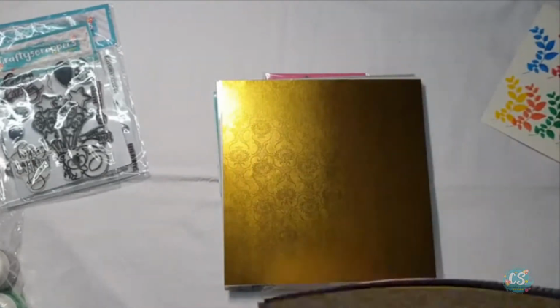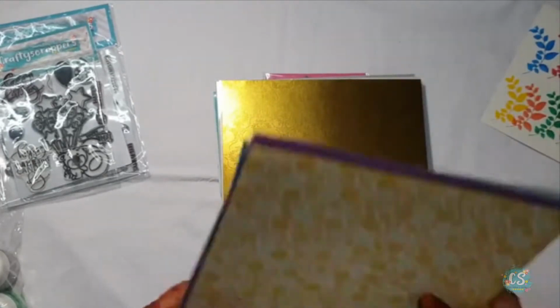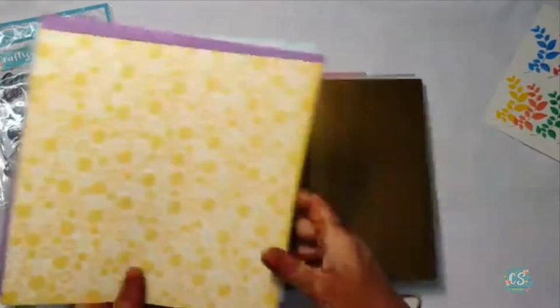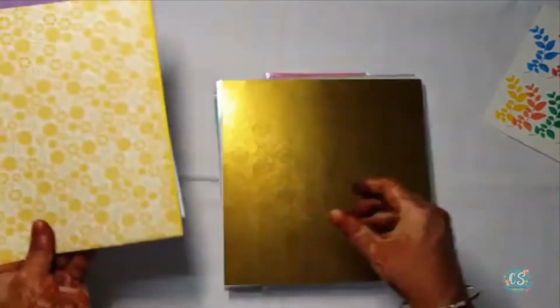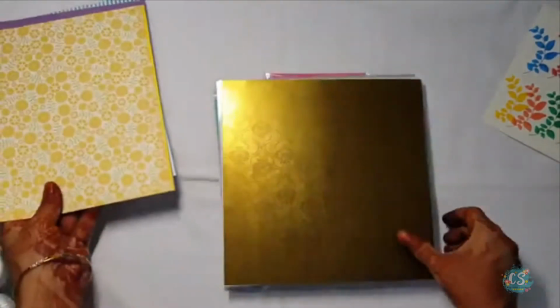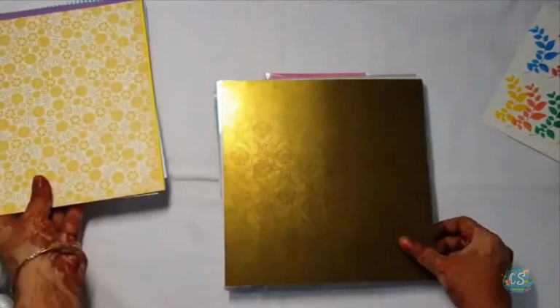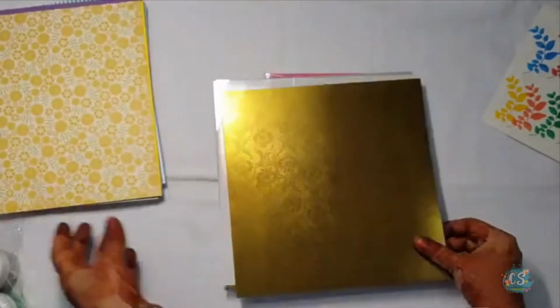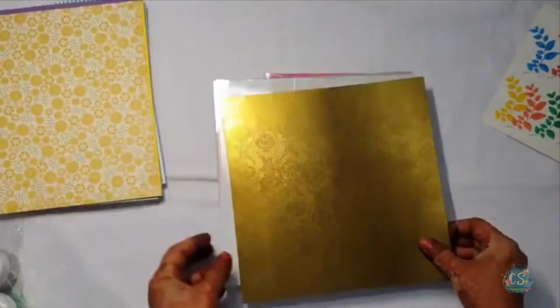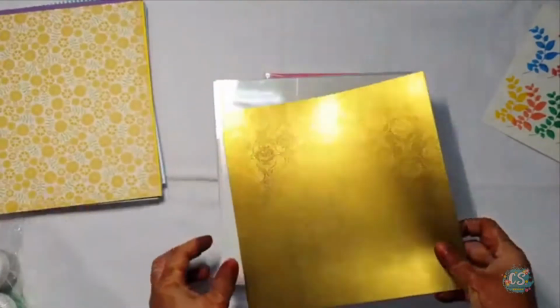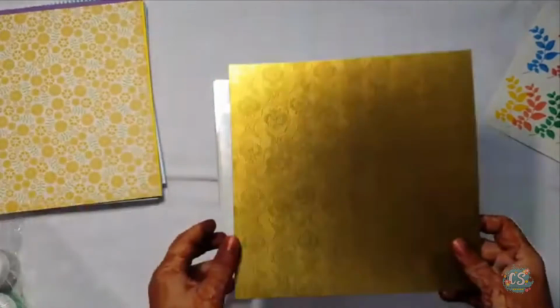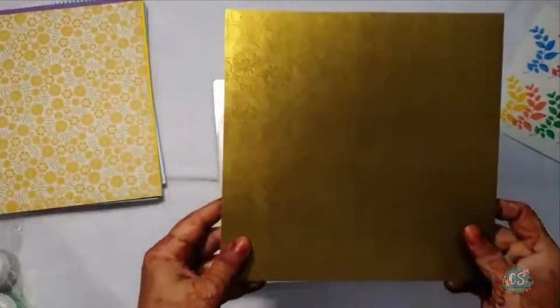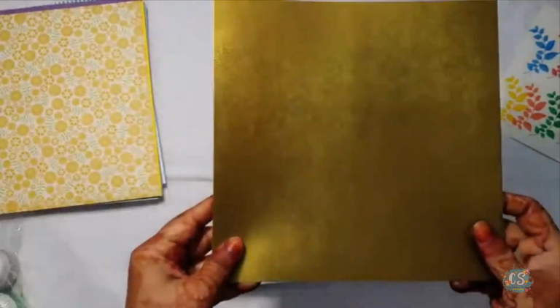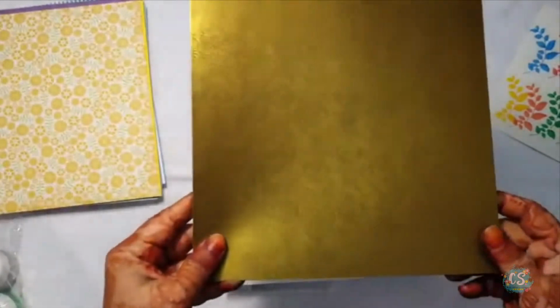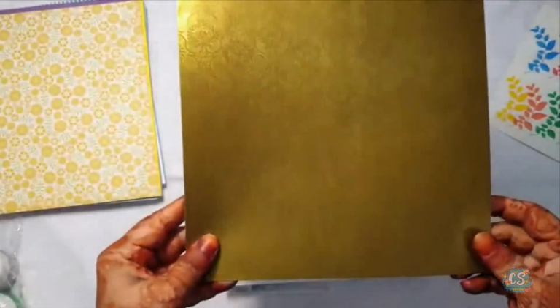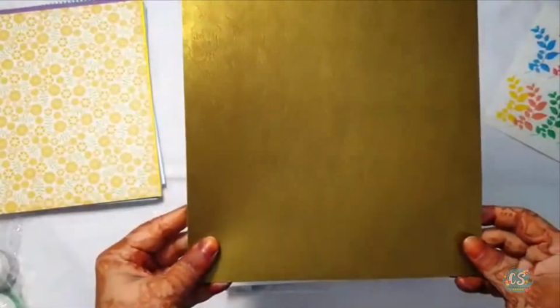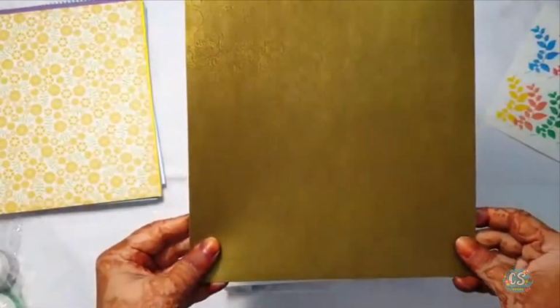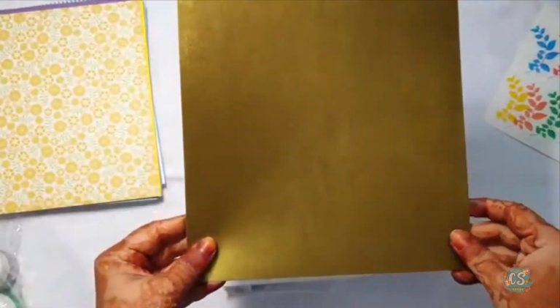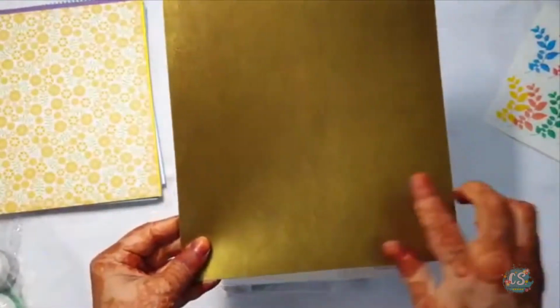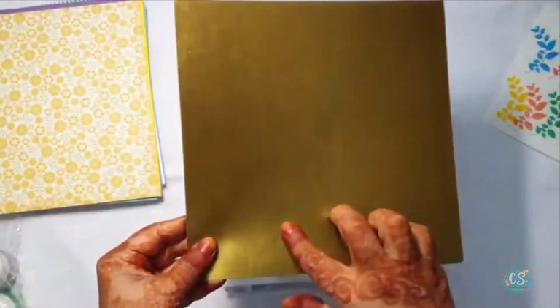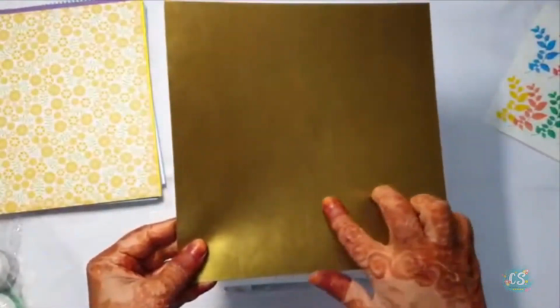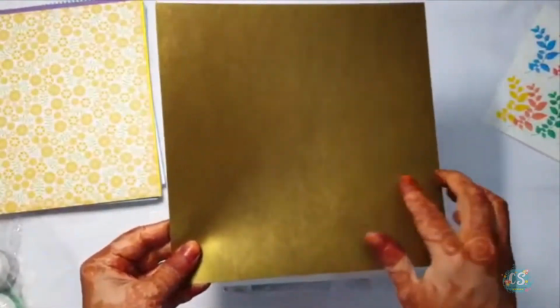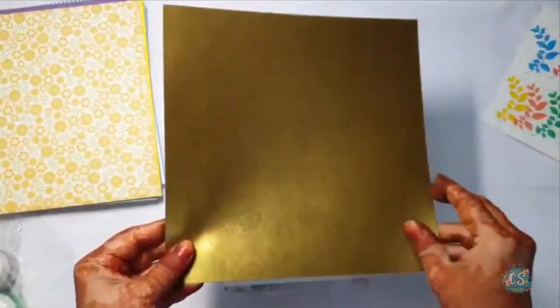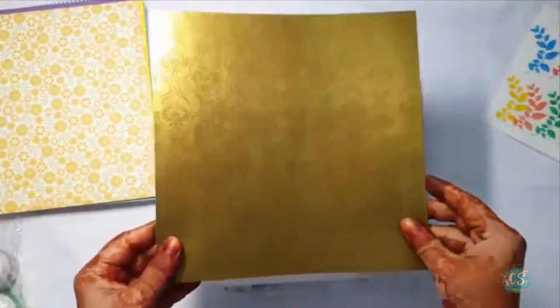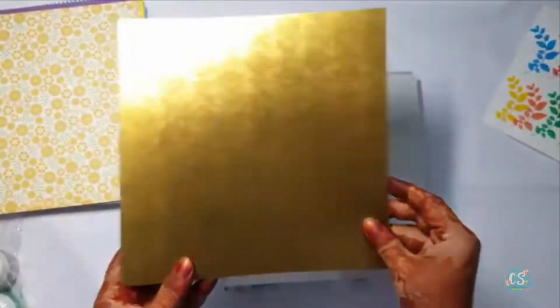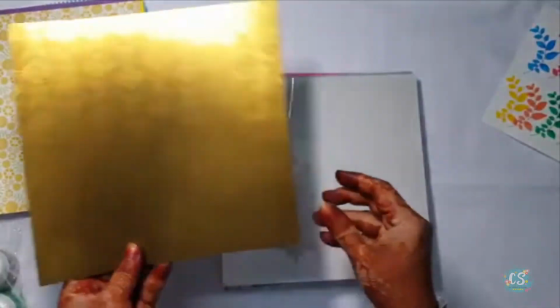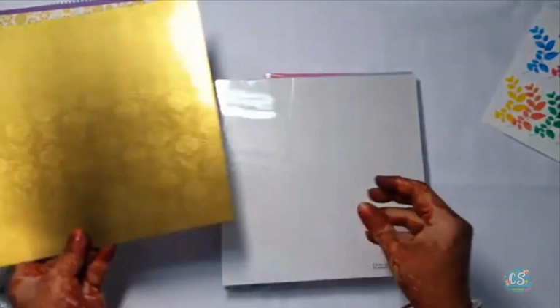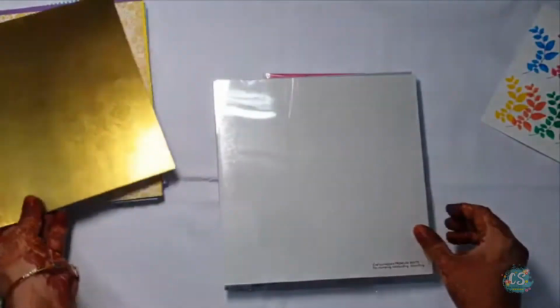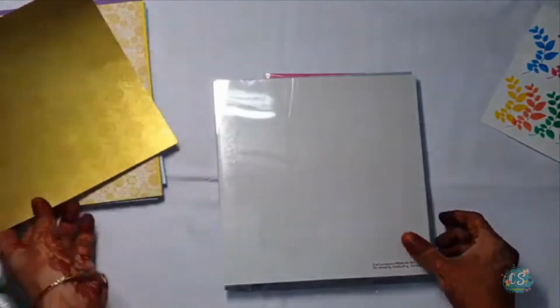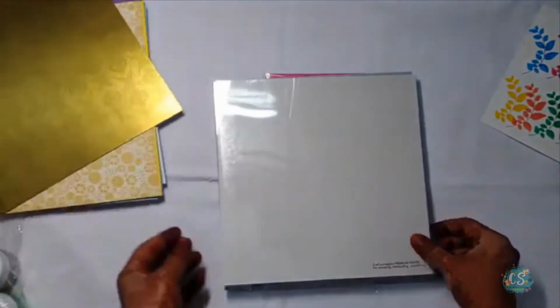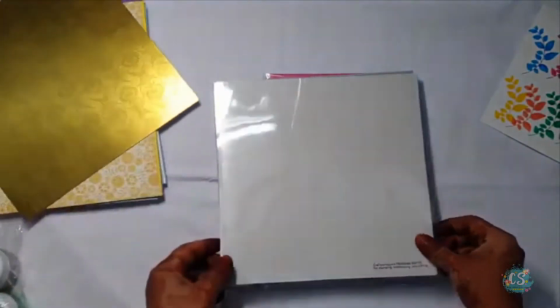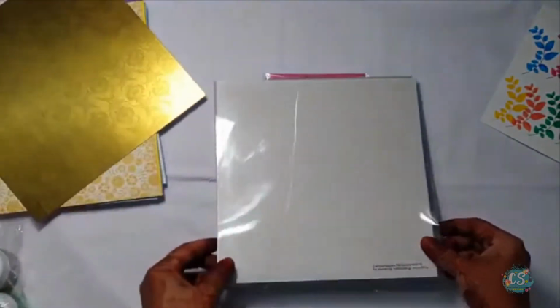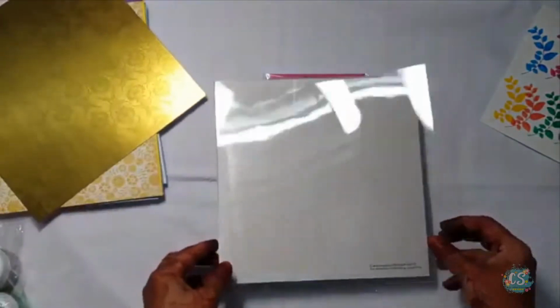See how beautiful the golden sheet is with some texture. There are 2 acetate sheets also in this kit.